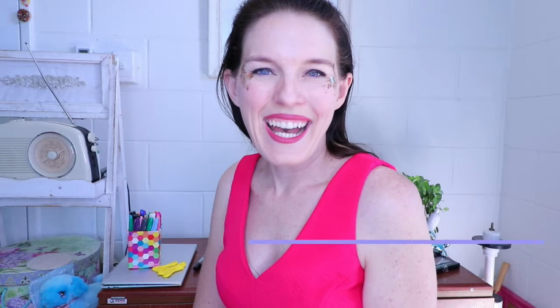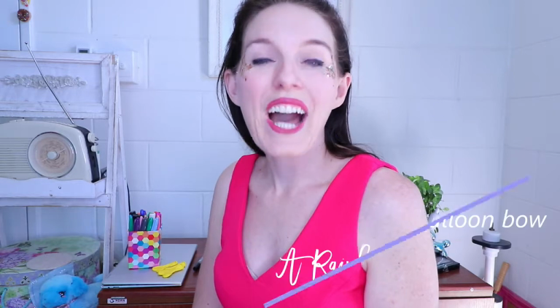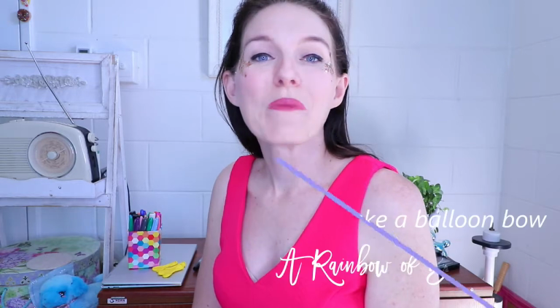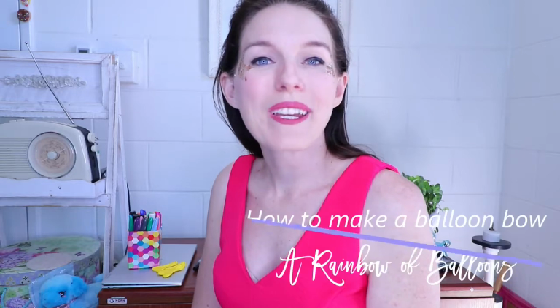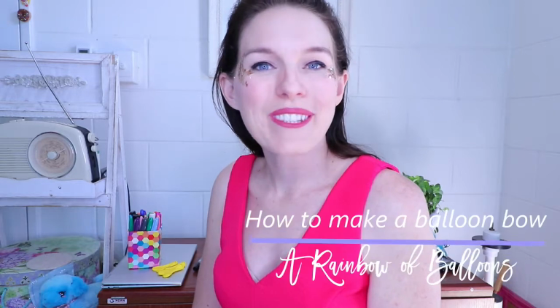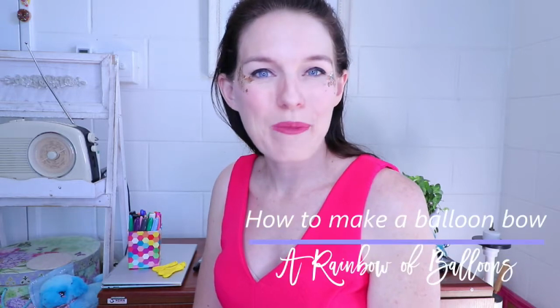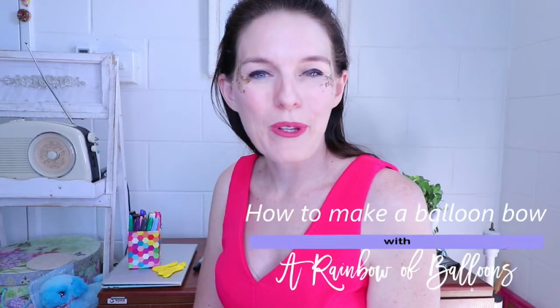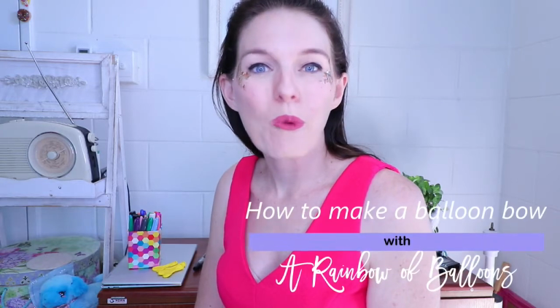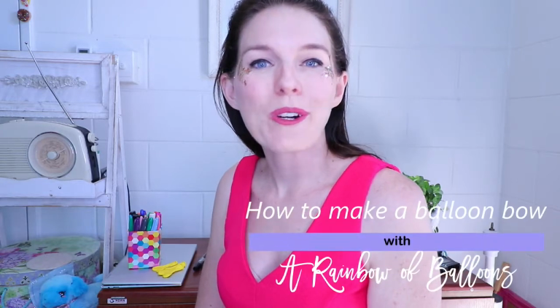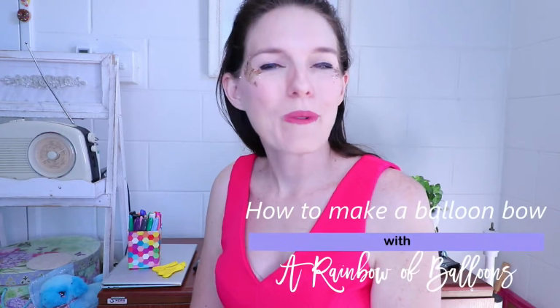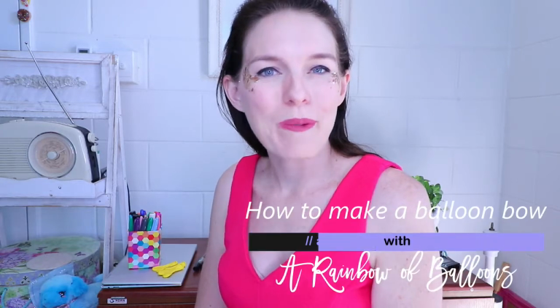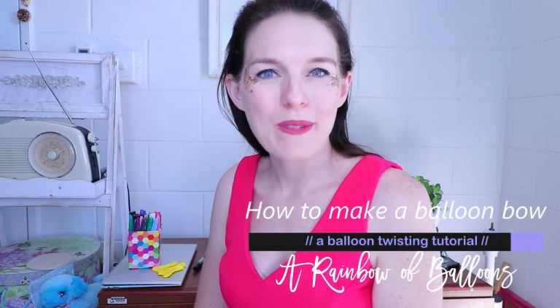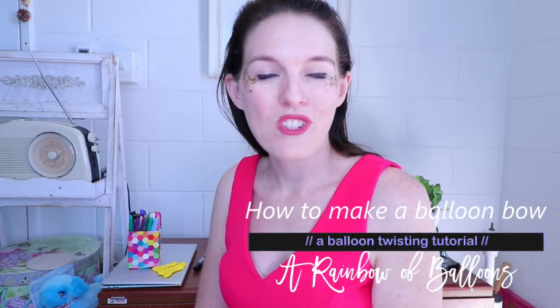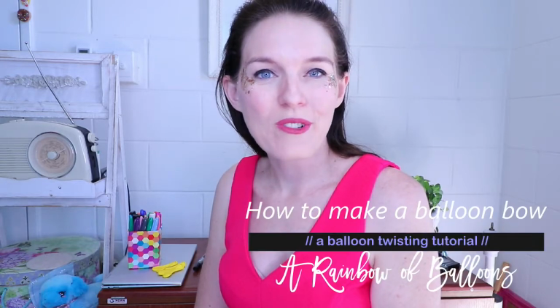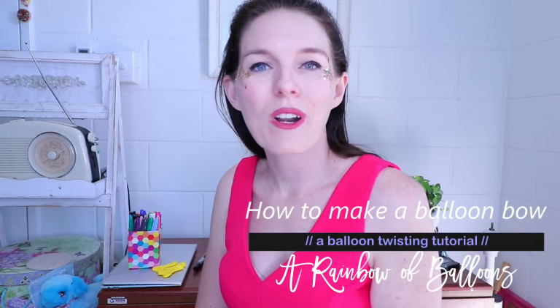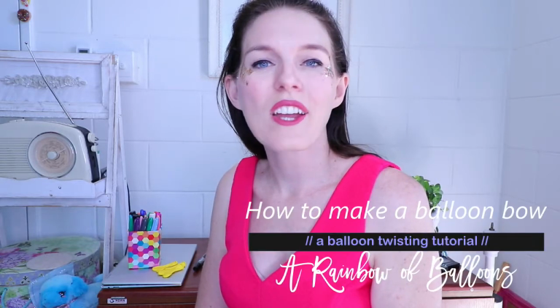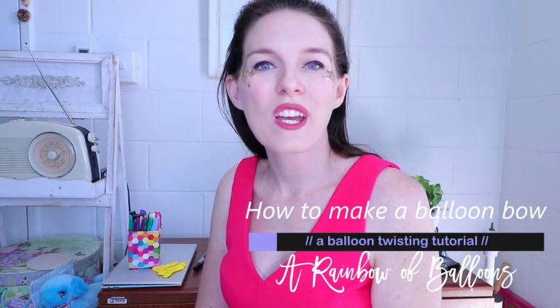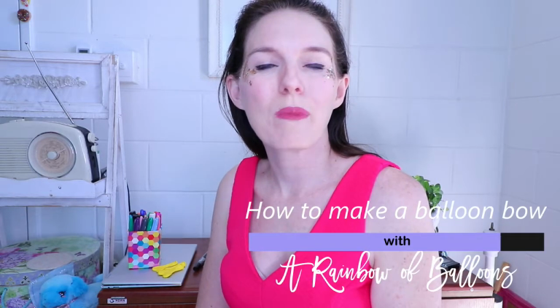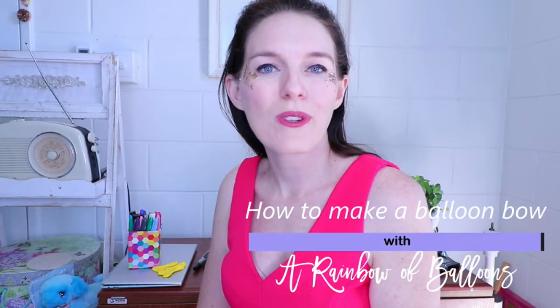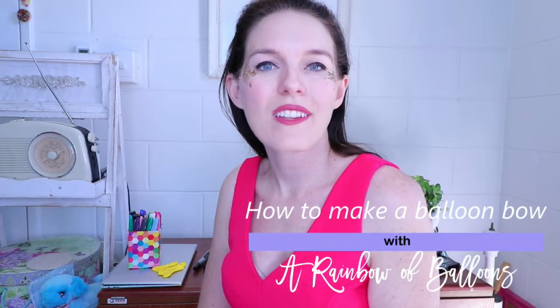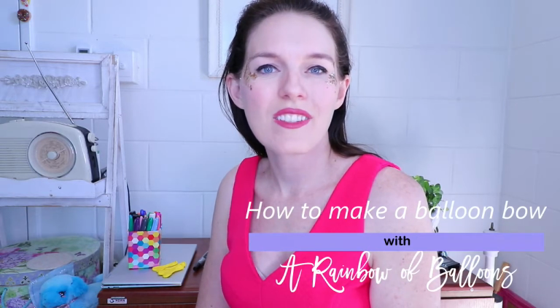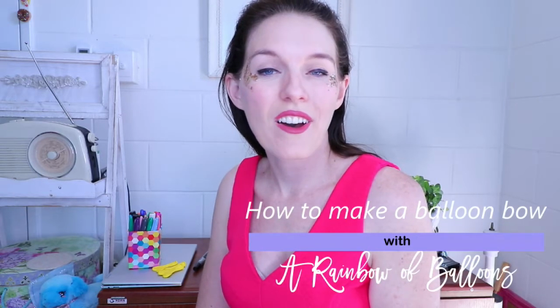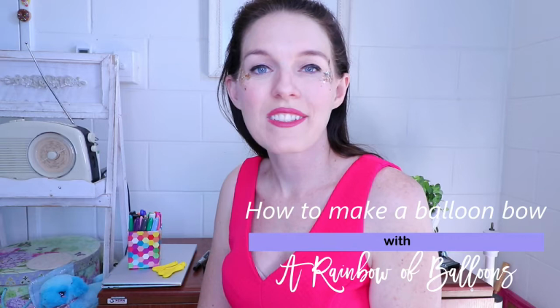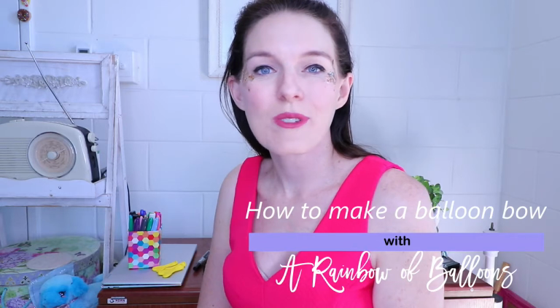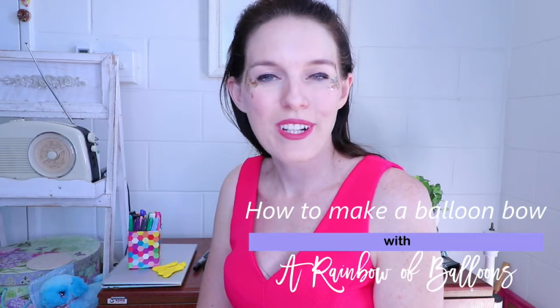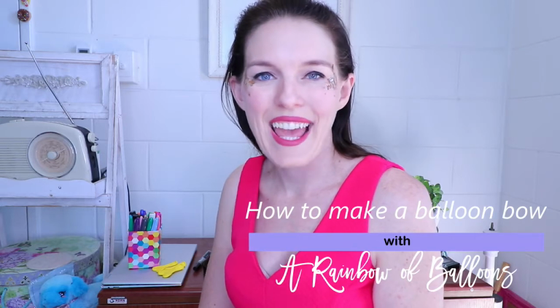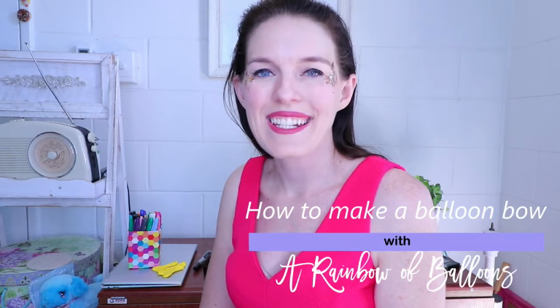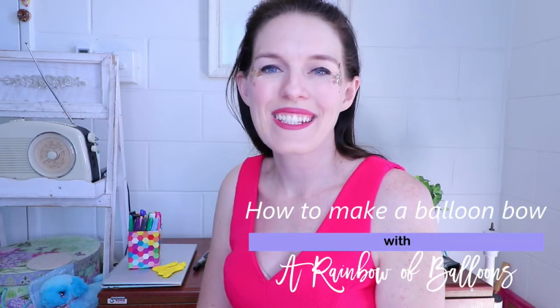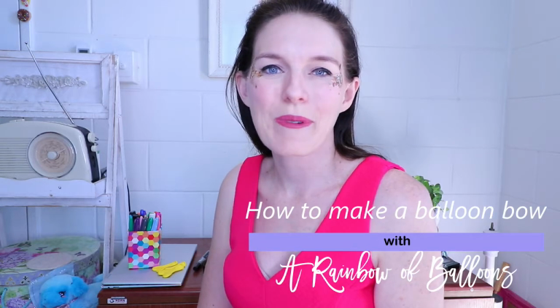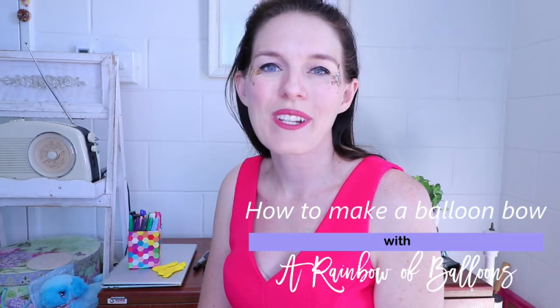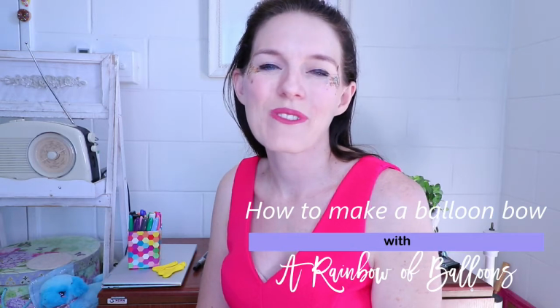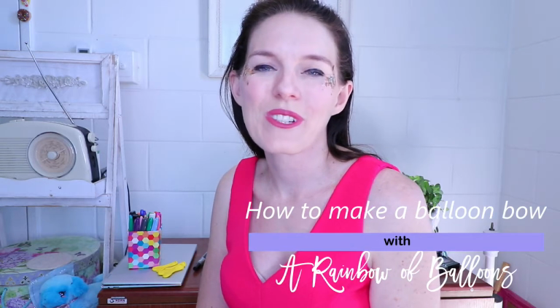Hi there, my name is Sonia Boko. Welcome, or welcome back, to my channel where I share balloon designs, tips, tricks and inspiration for you.